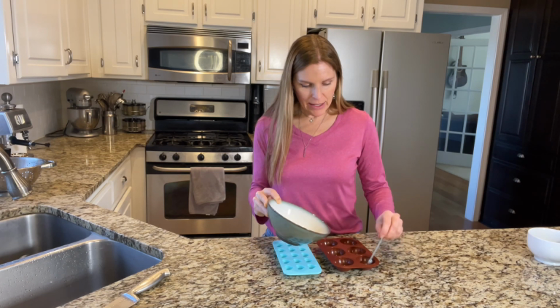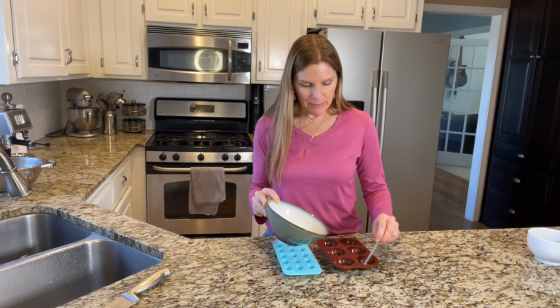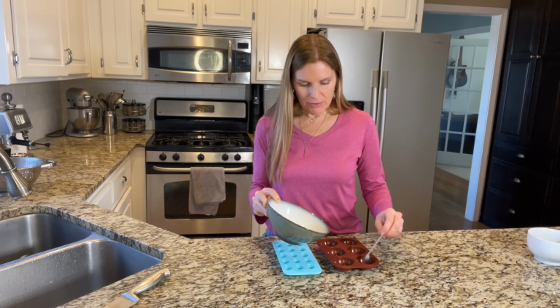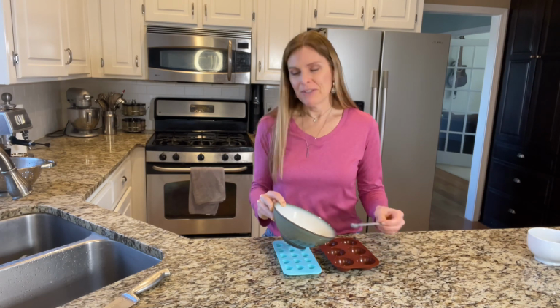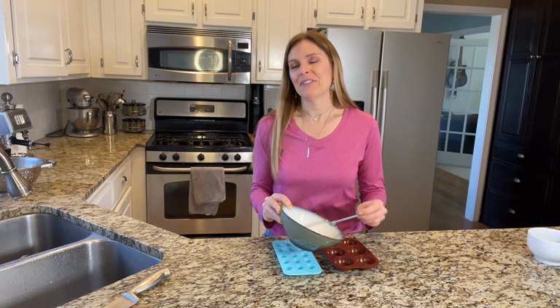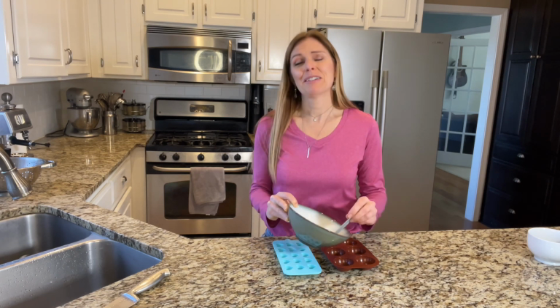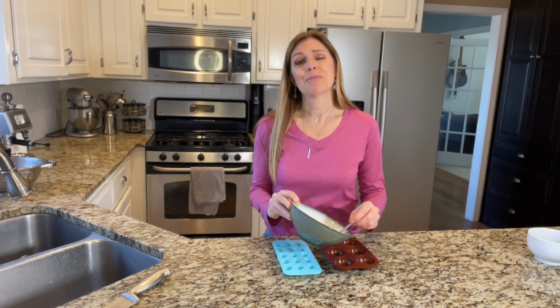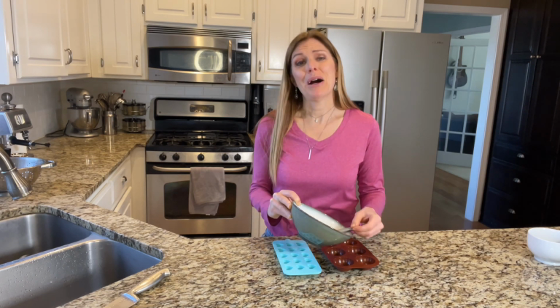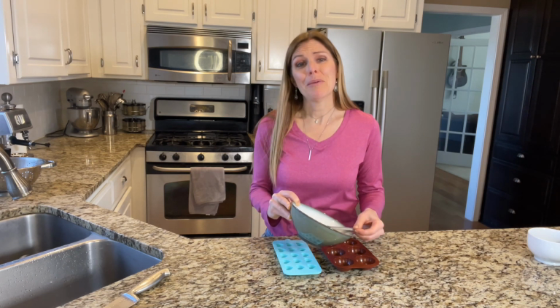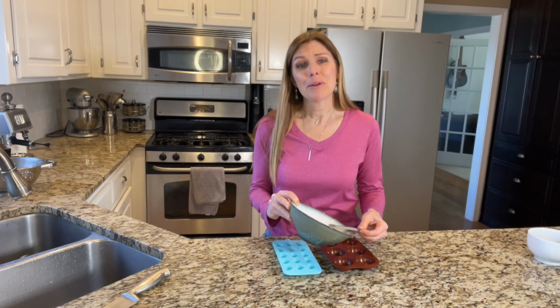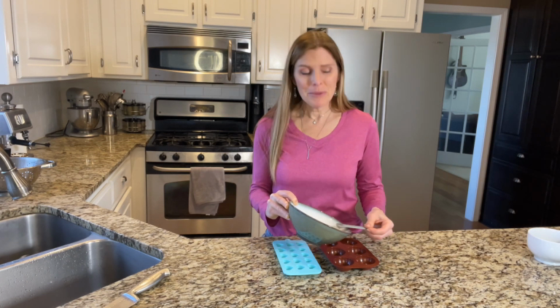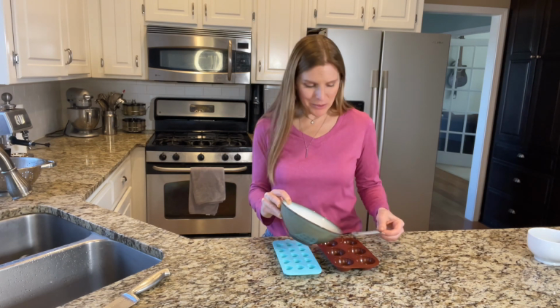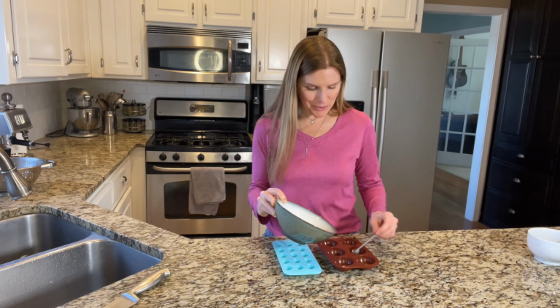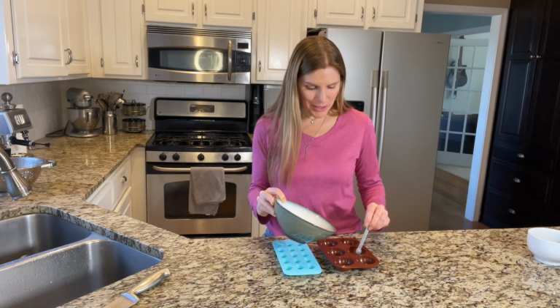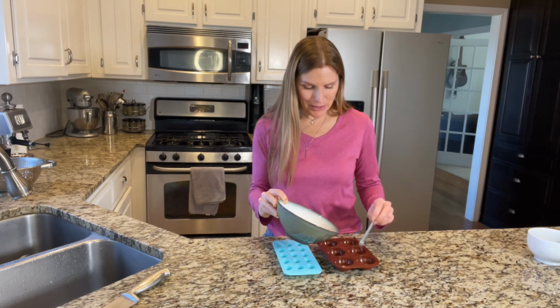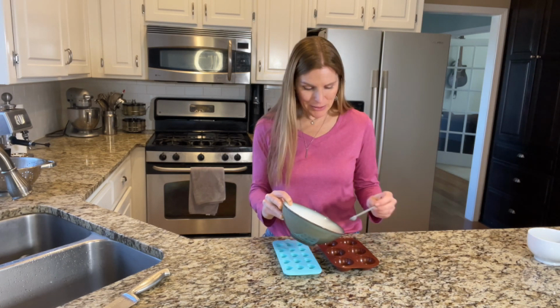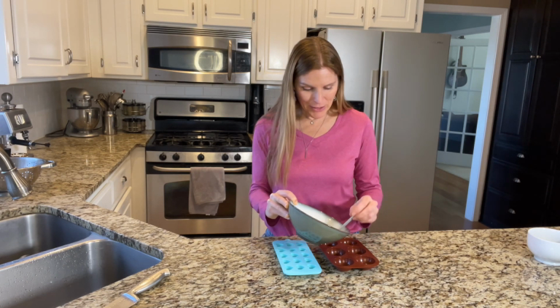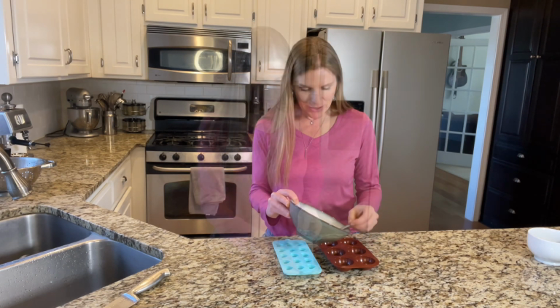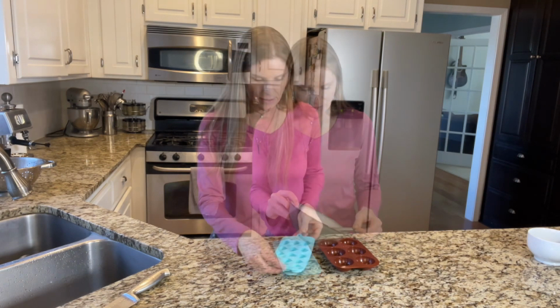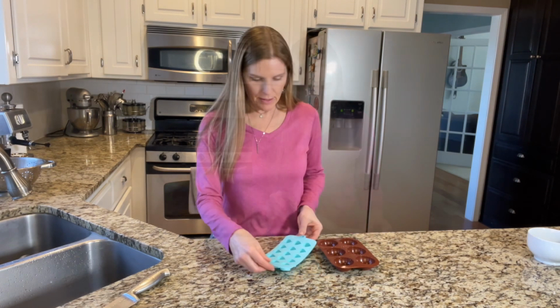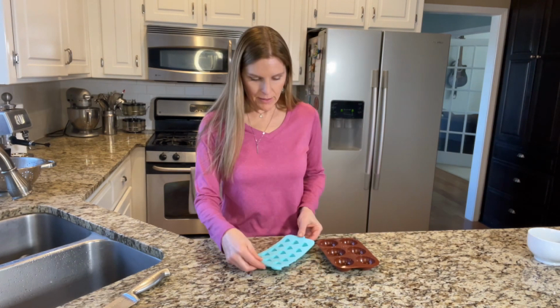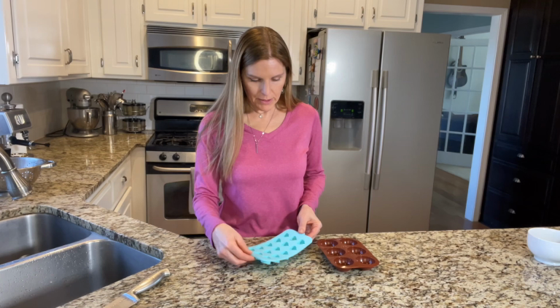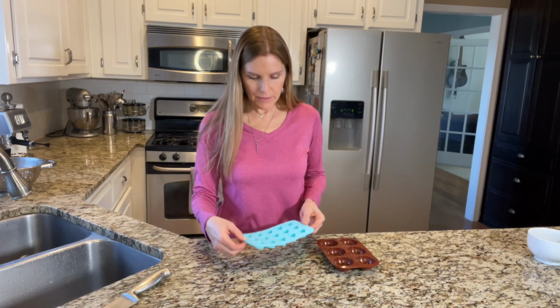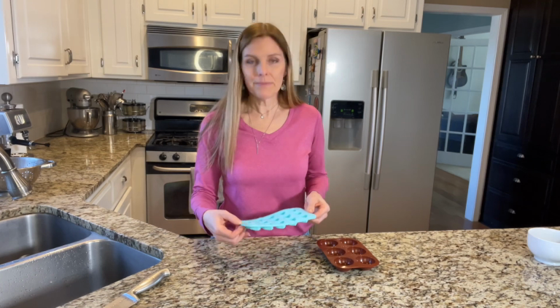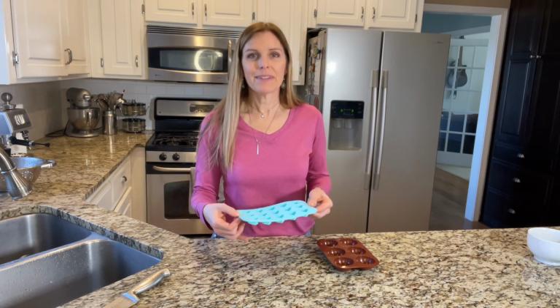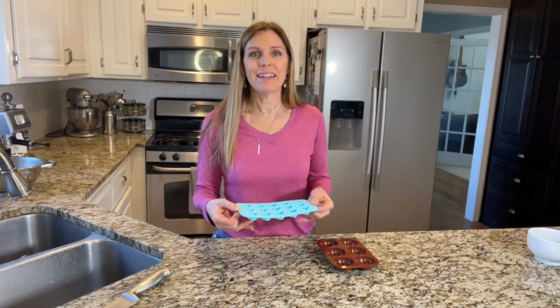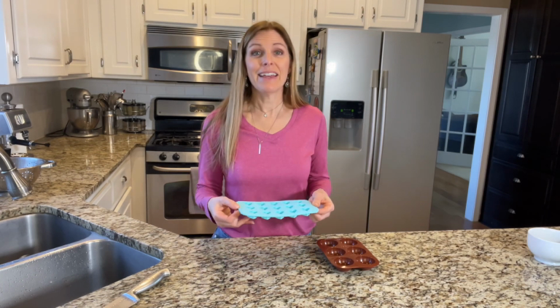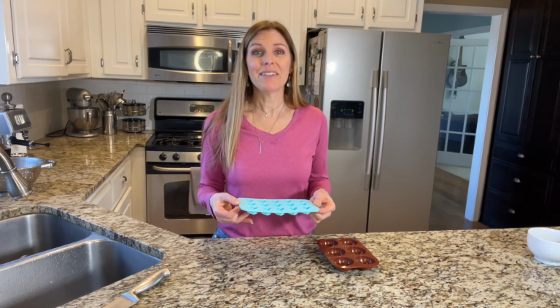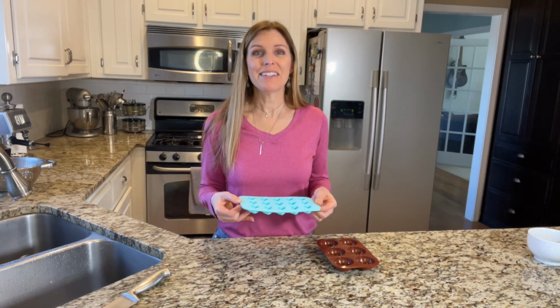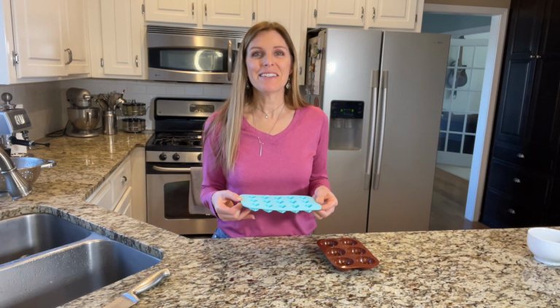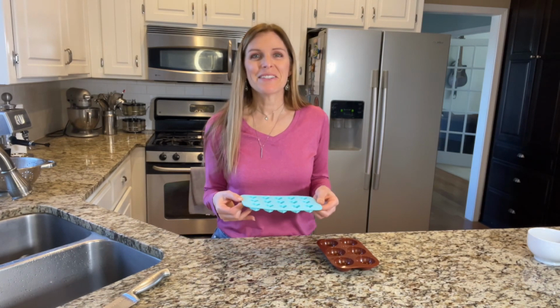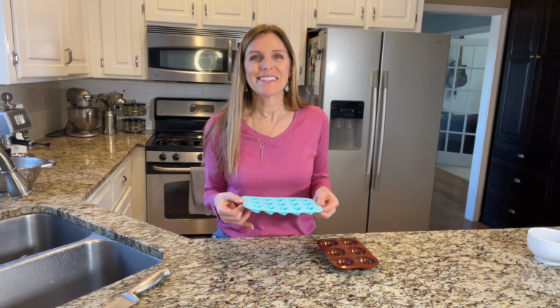If you can find little paw print molds, that's fine too. Now into the freezer.